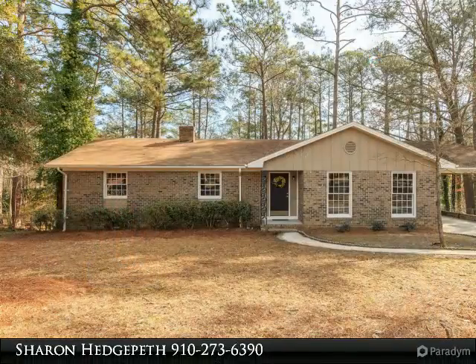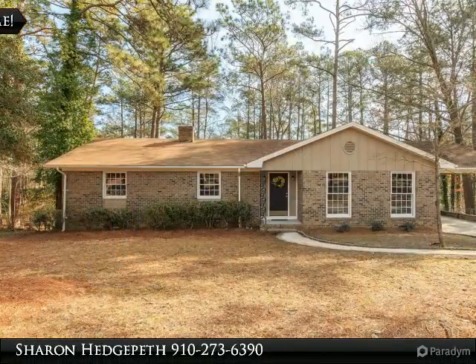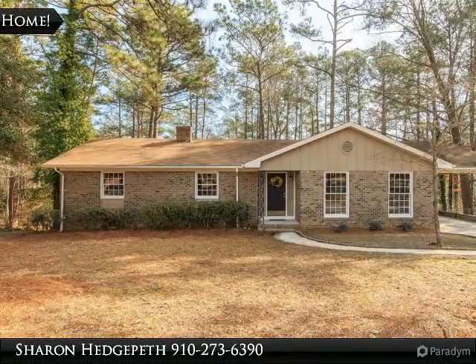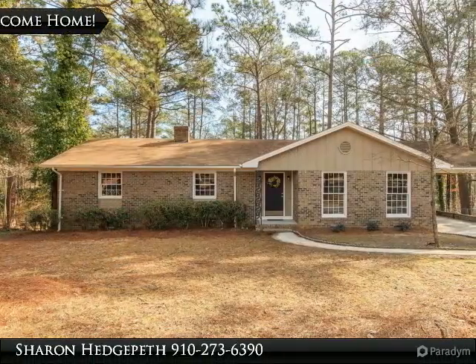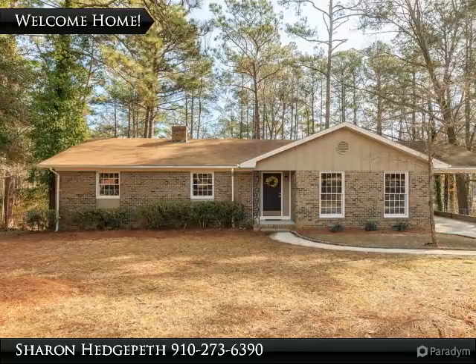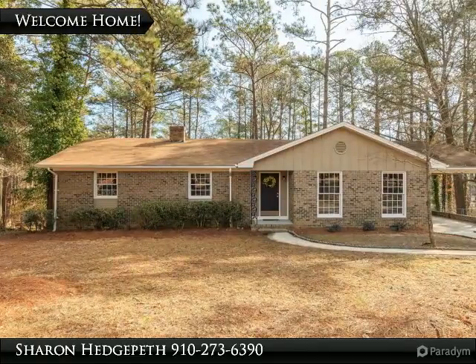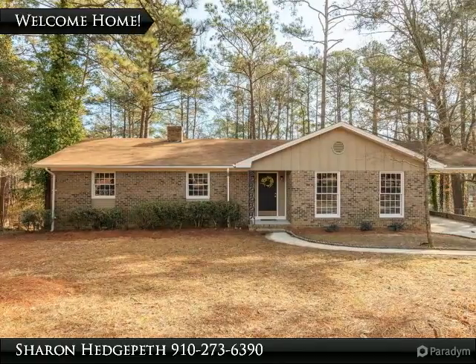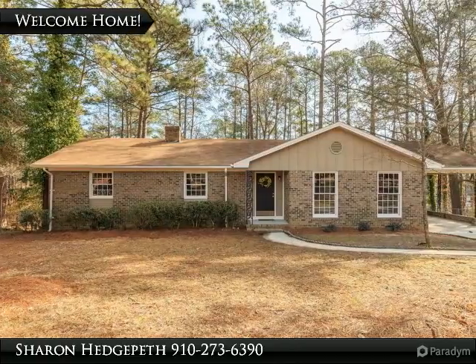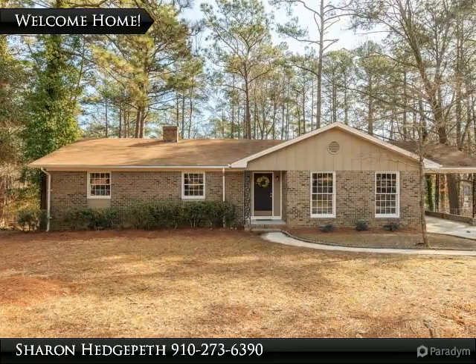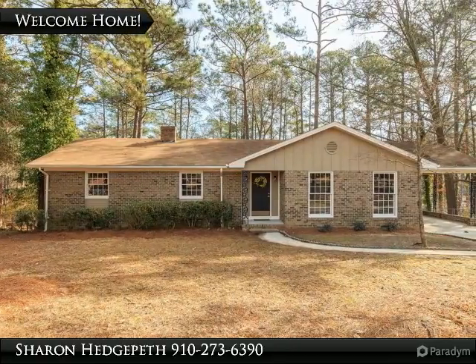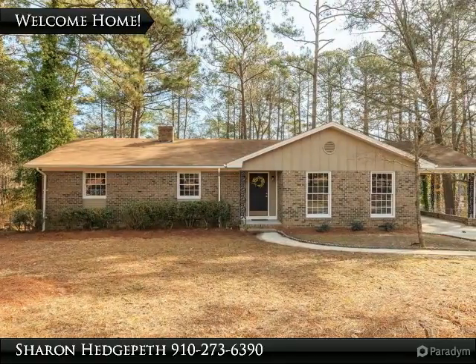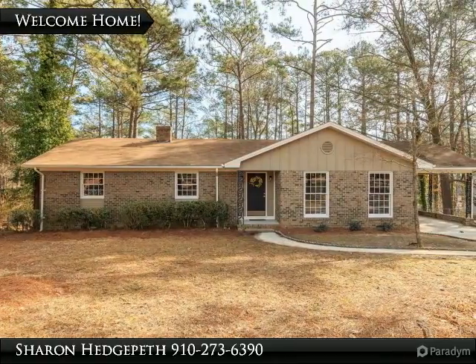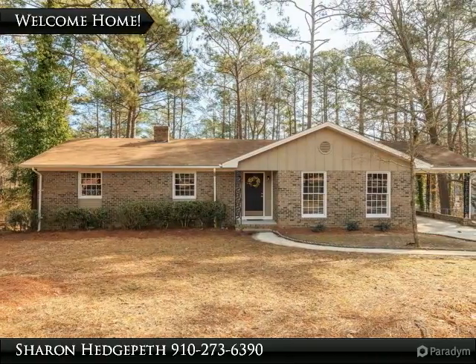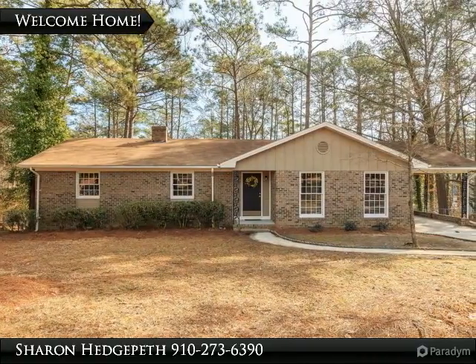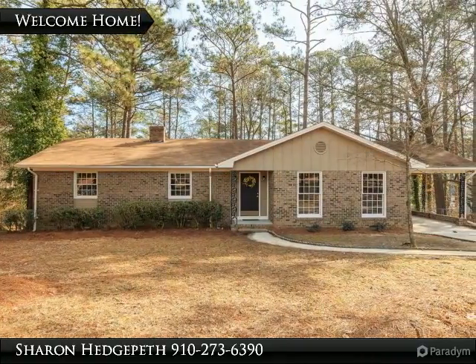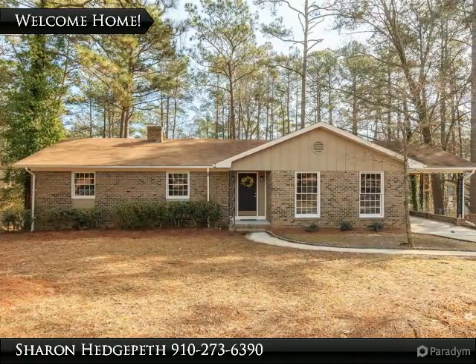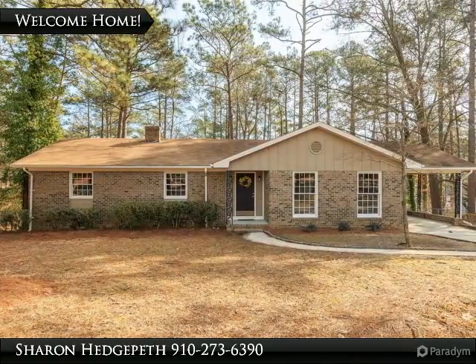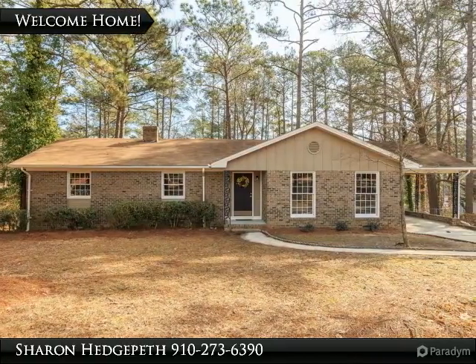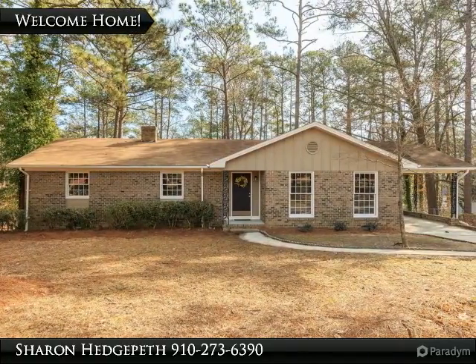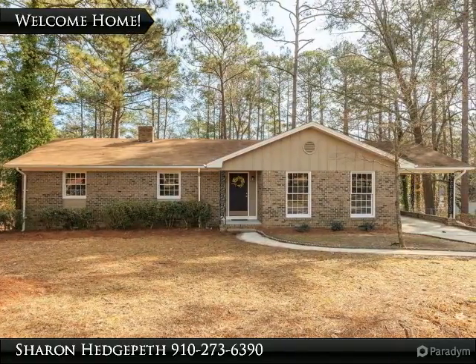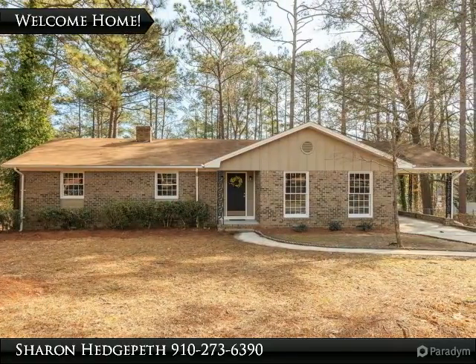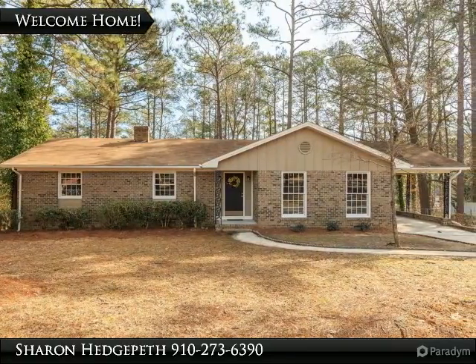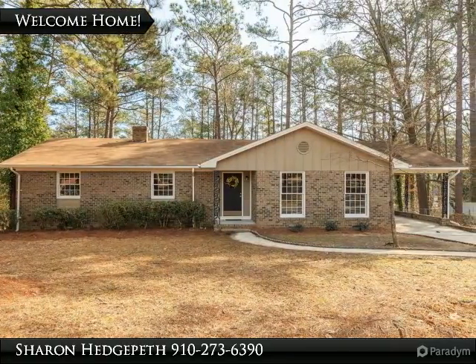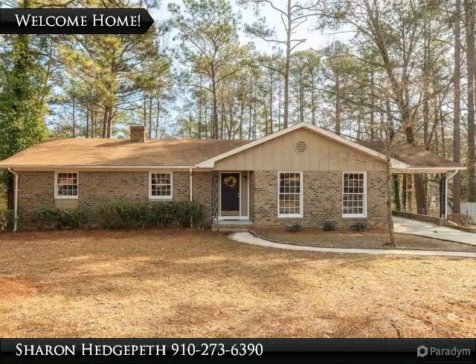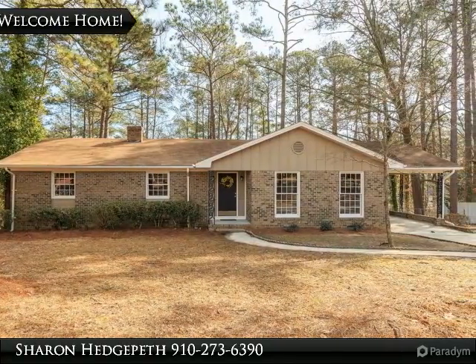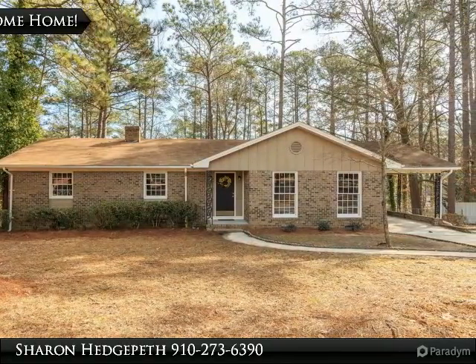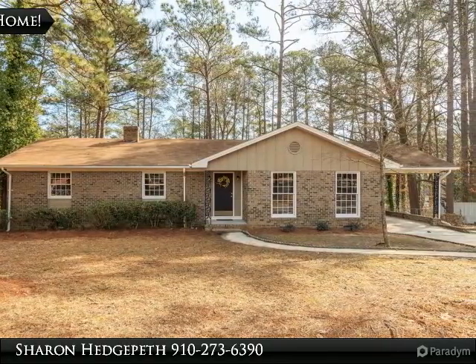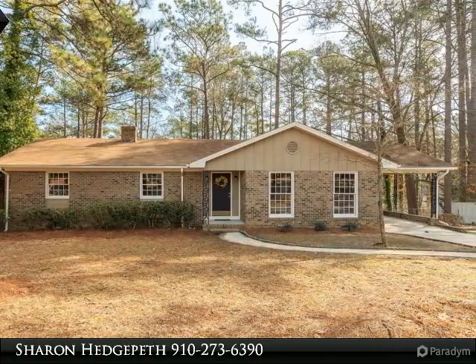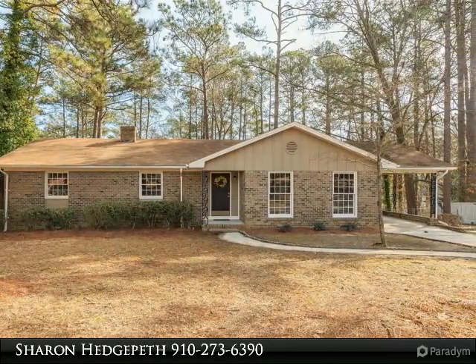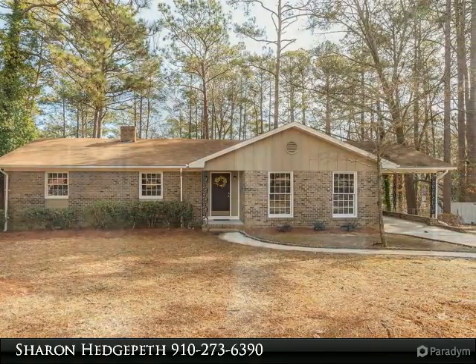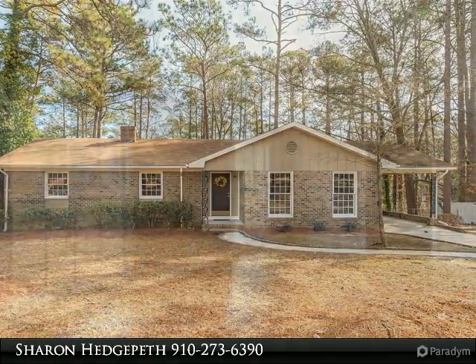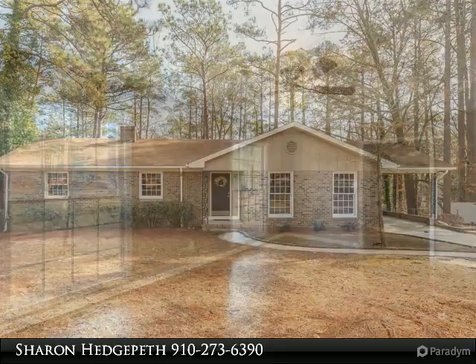Upgraded home, ready to move in. This gorgeous brick home has 3 bedrooms and 2 bathrooms.